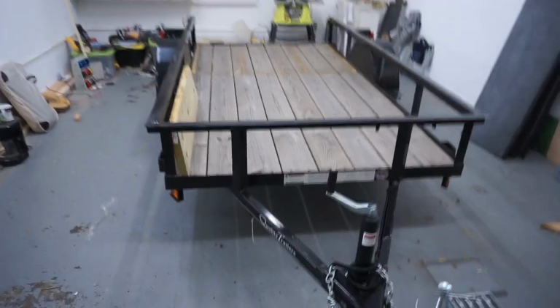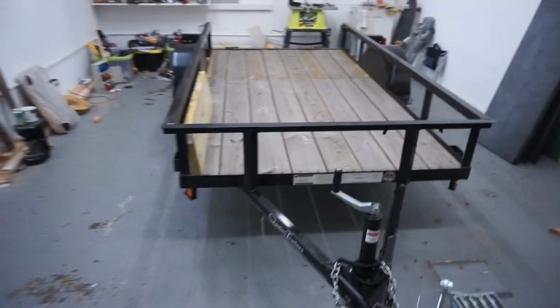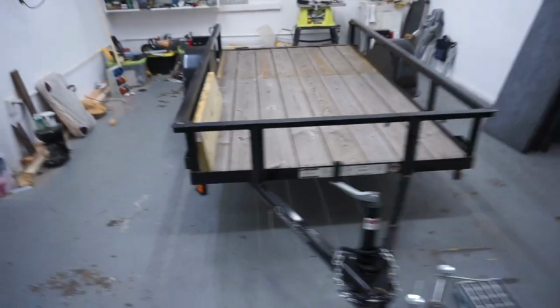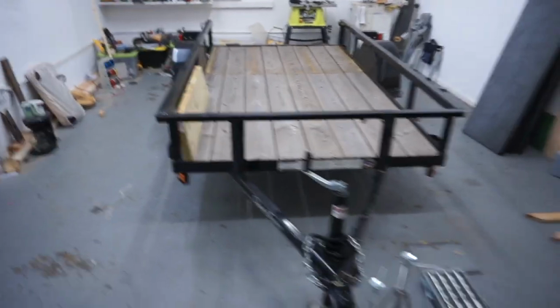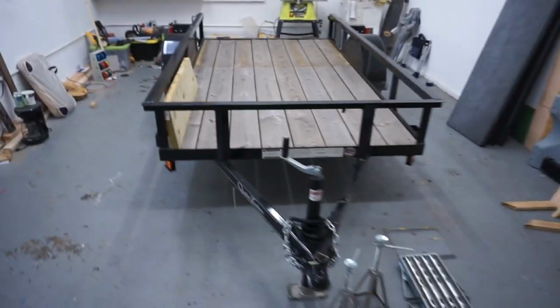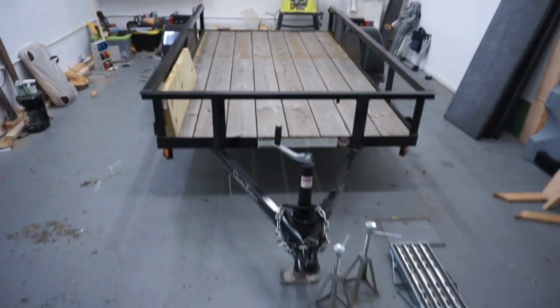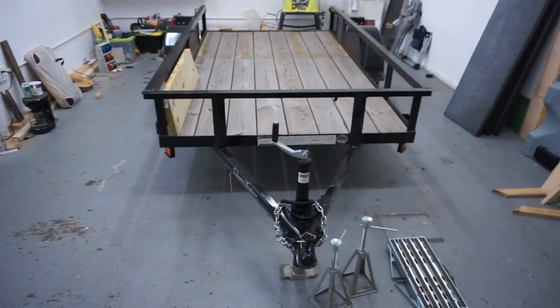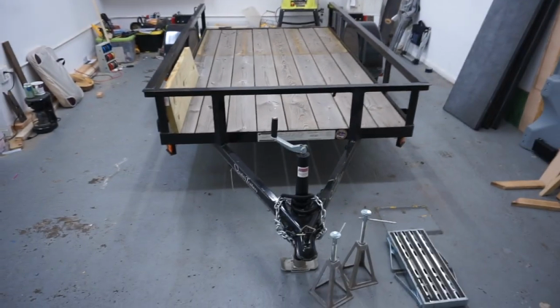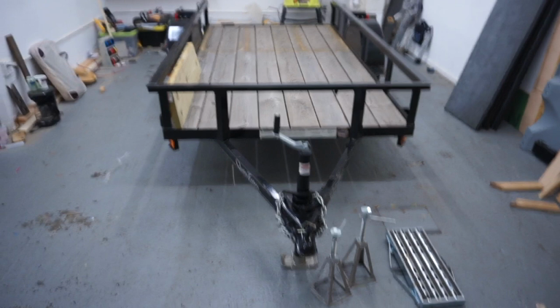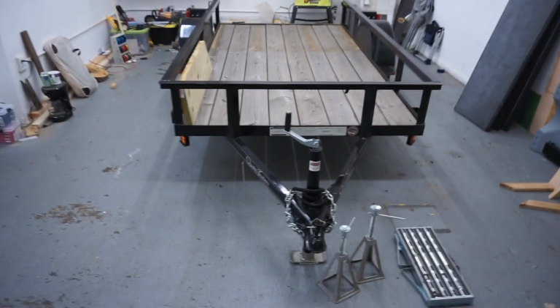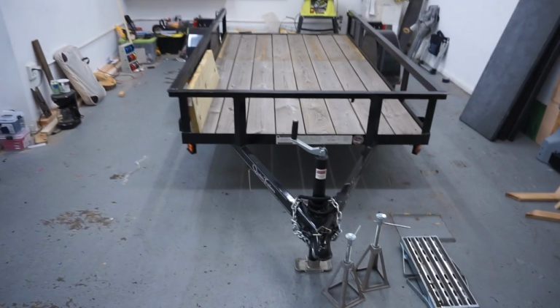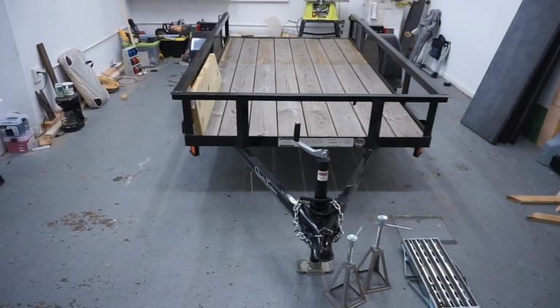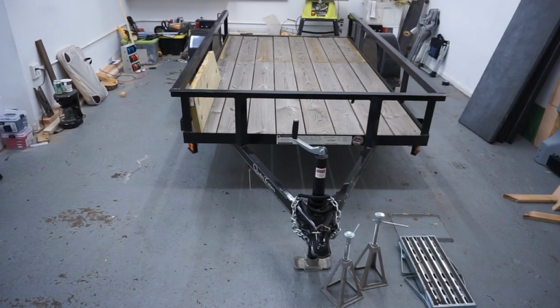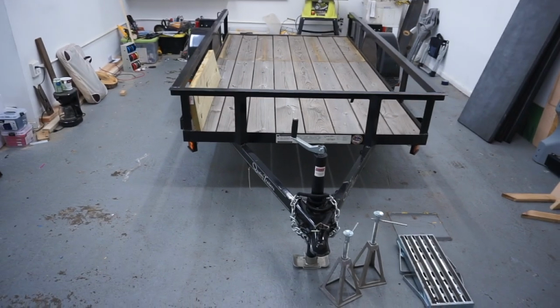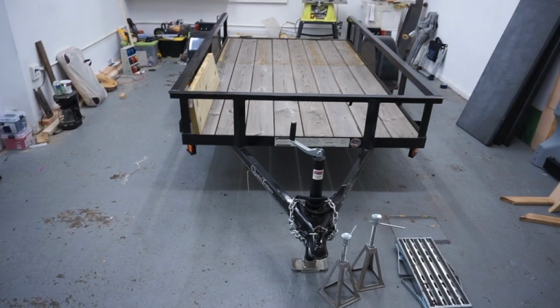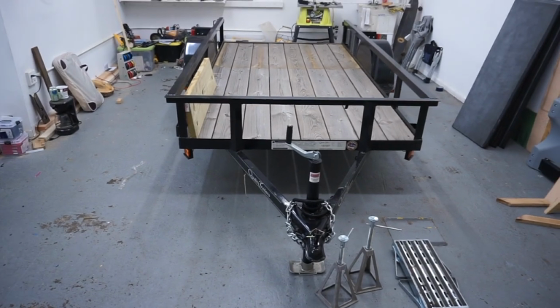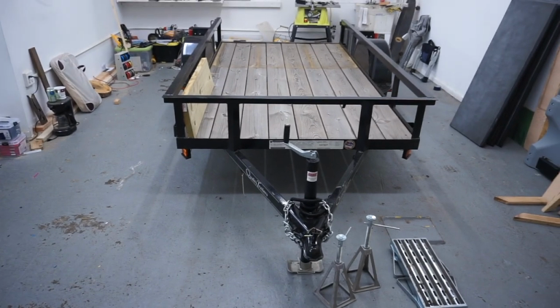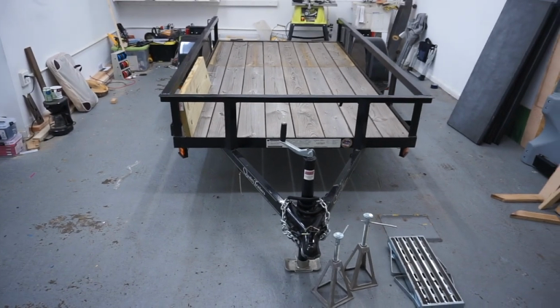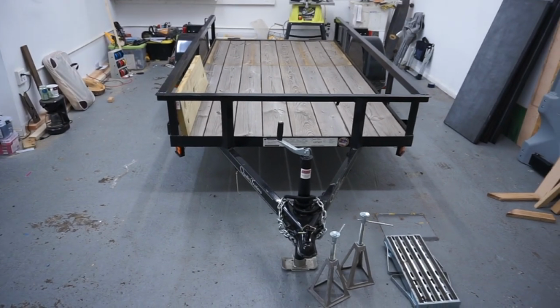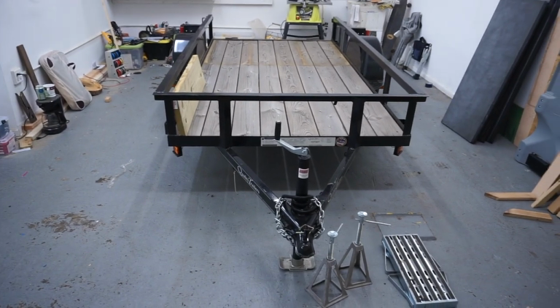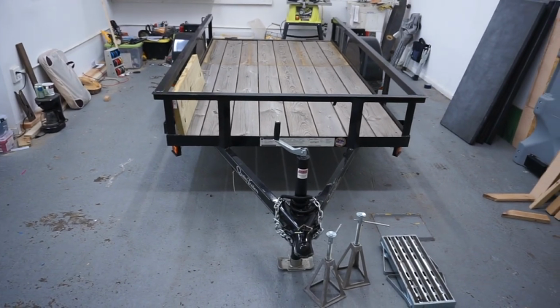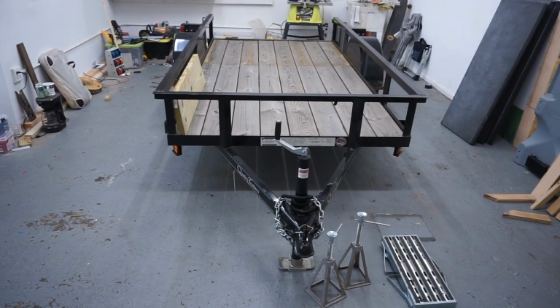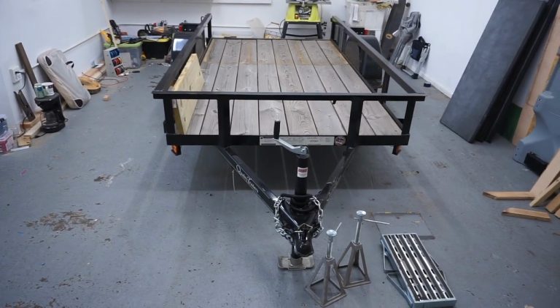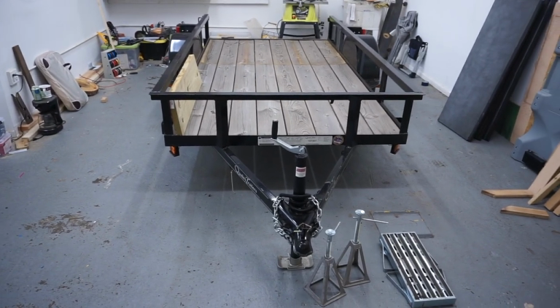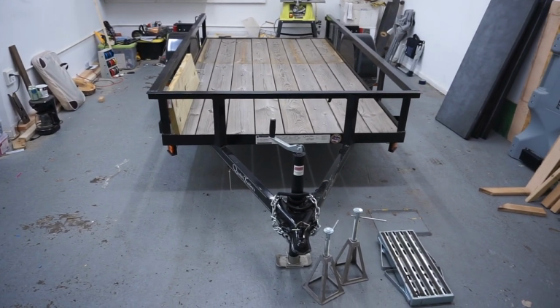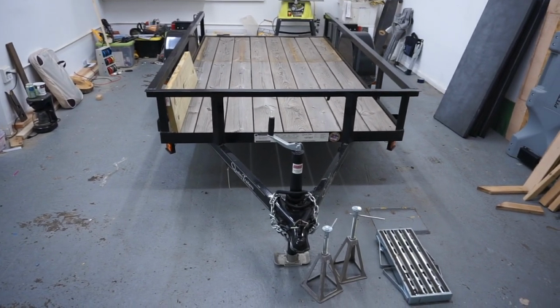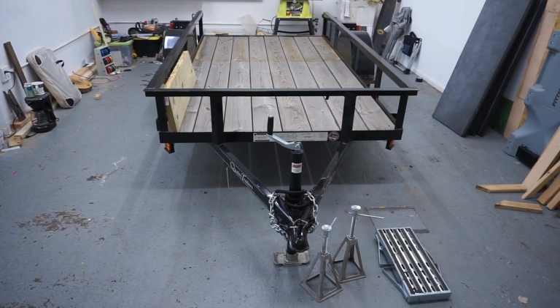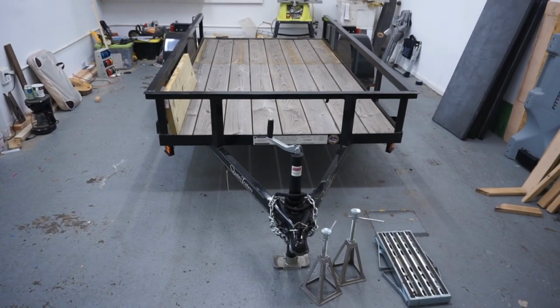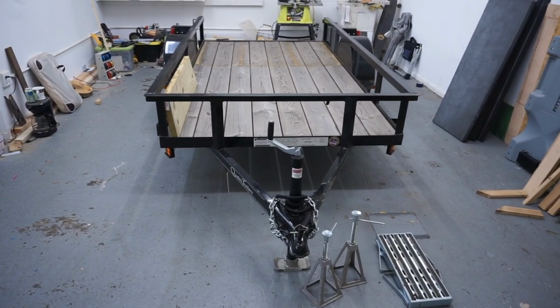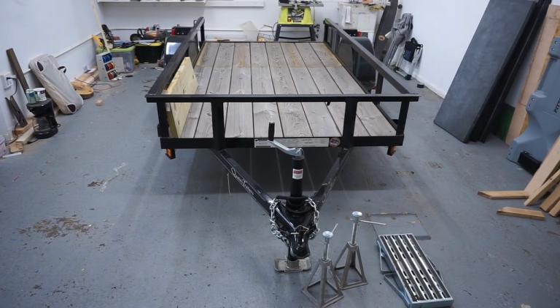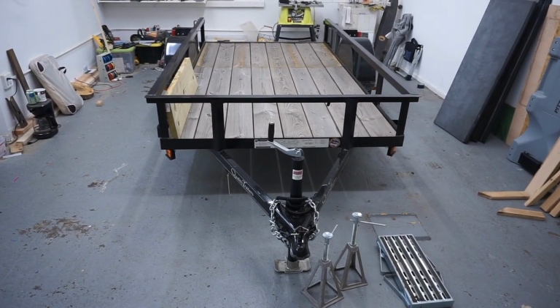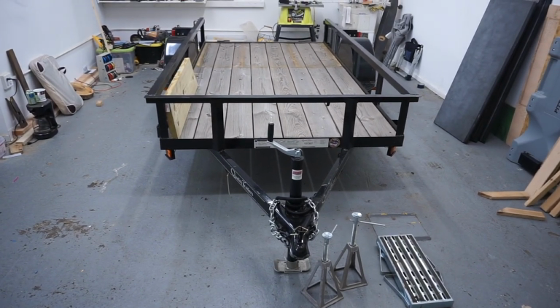I wanted to give you a view of the trailer, and basically that's all there is to it.